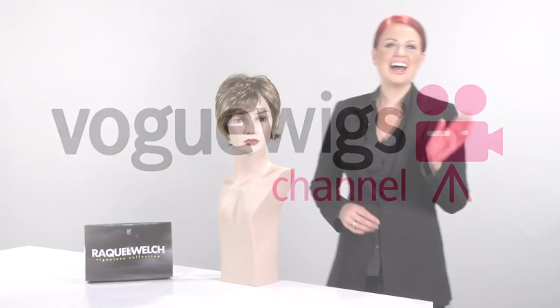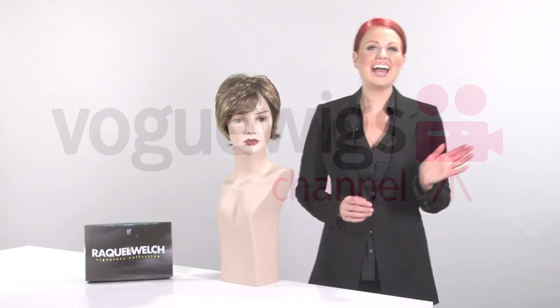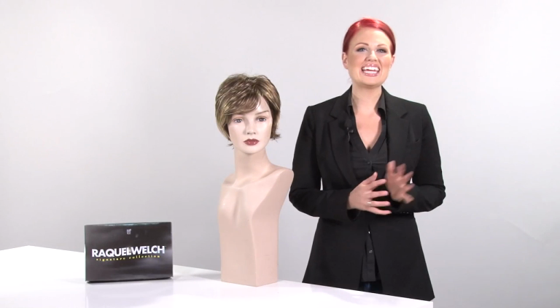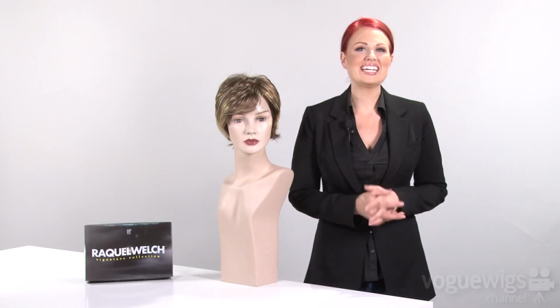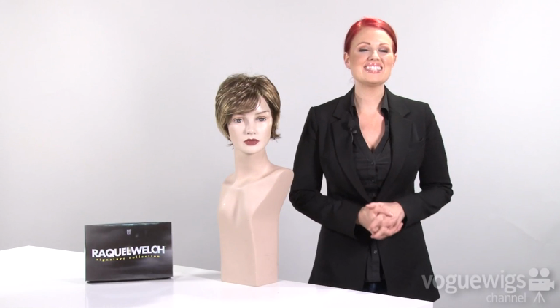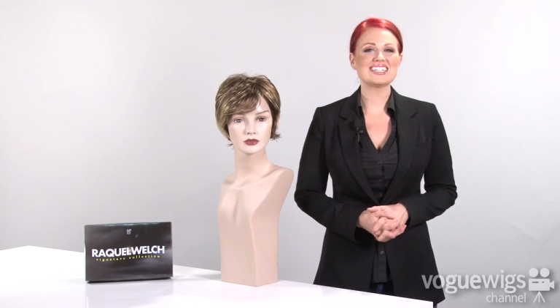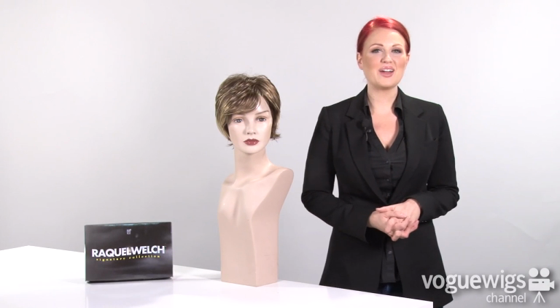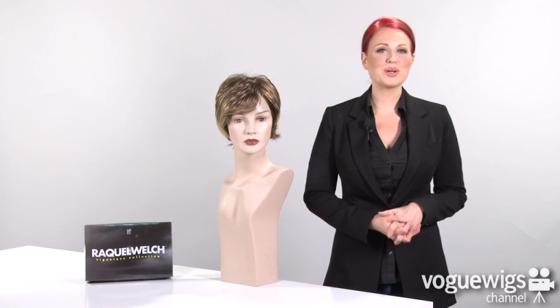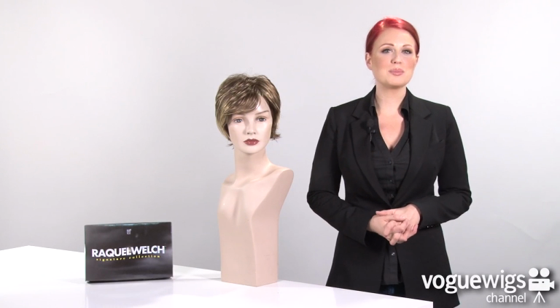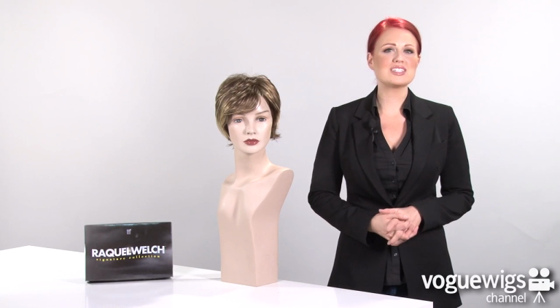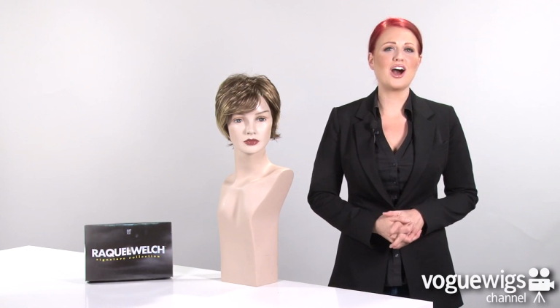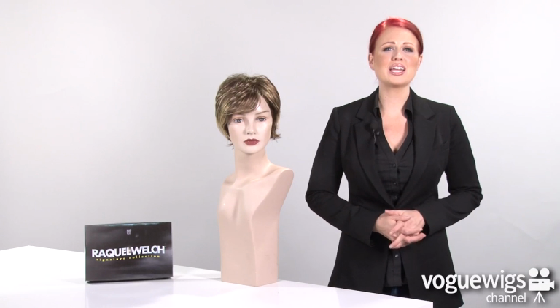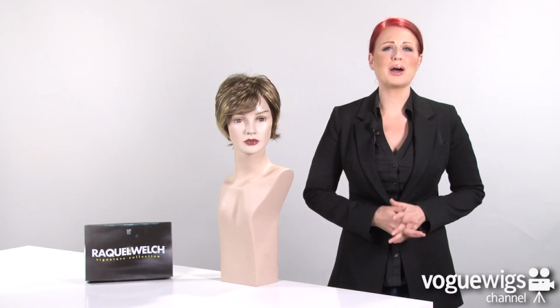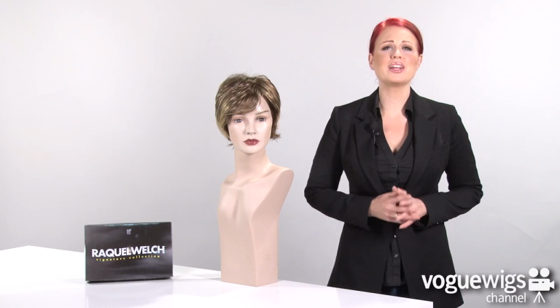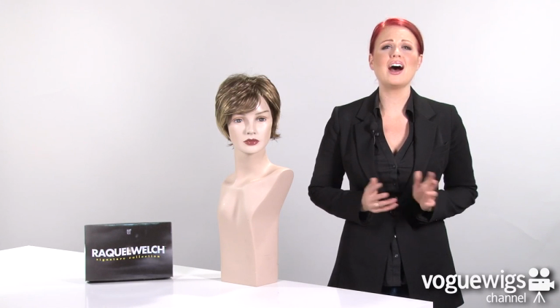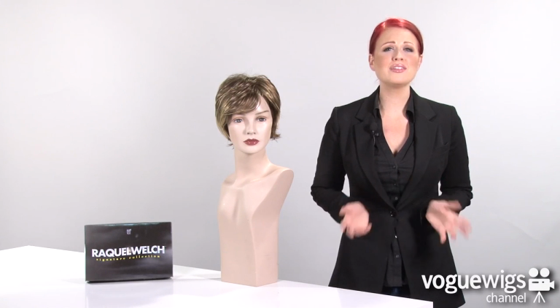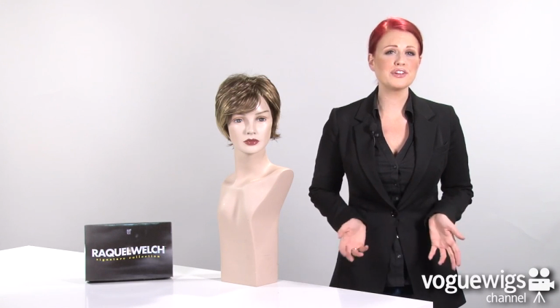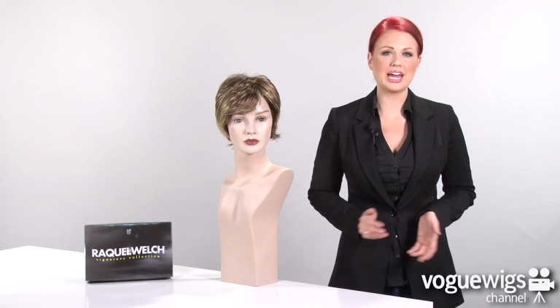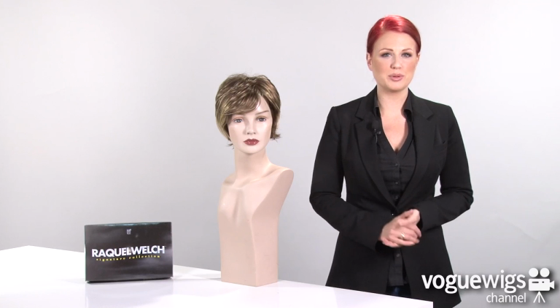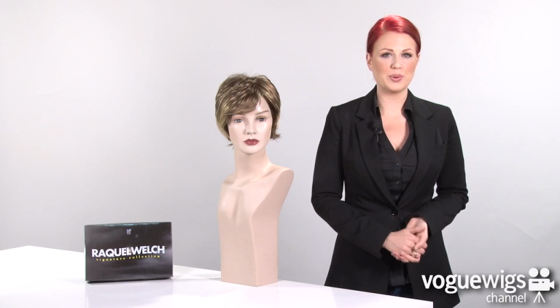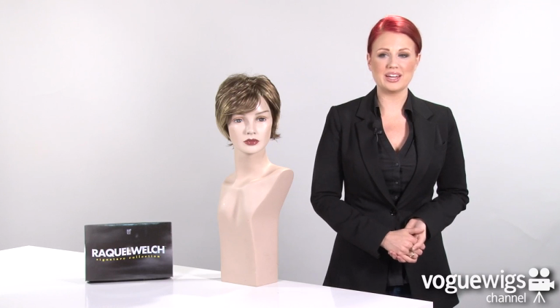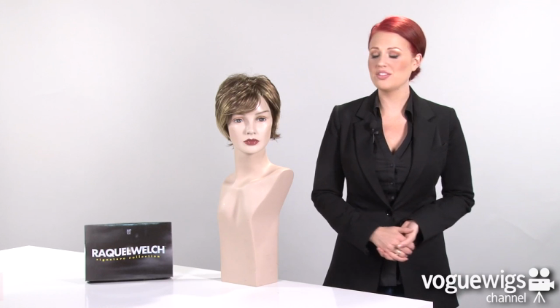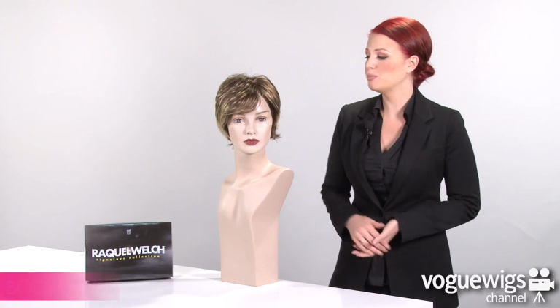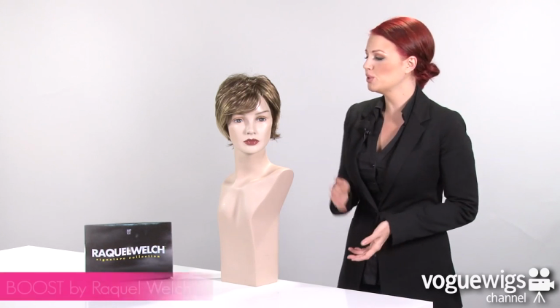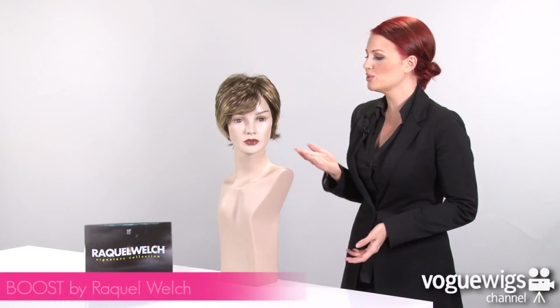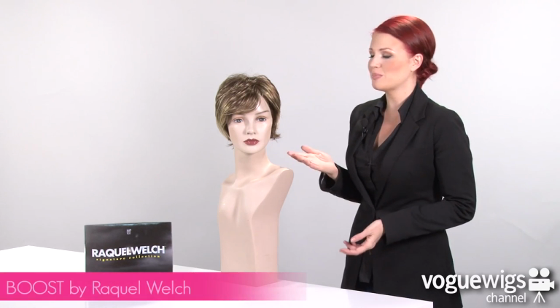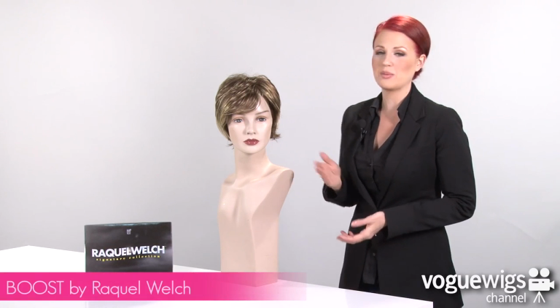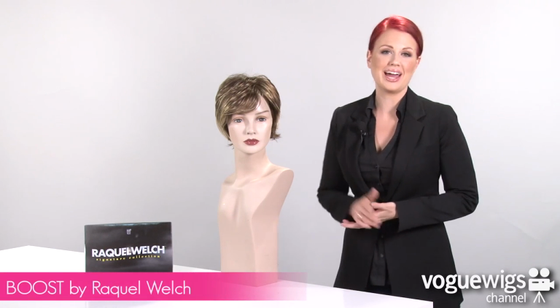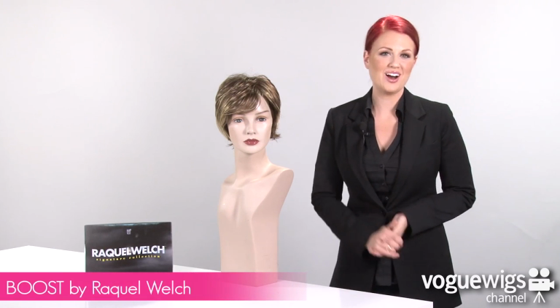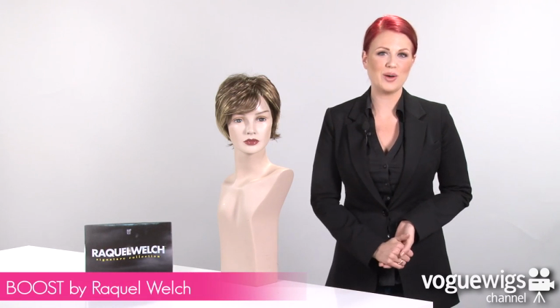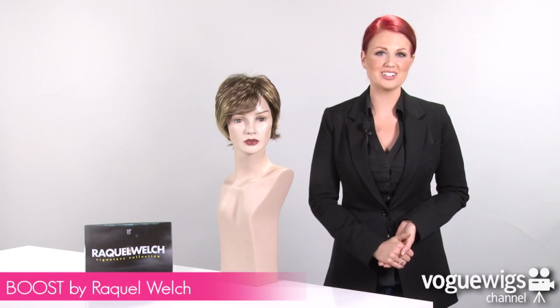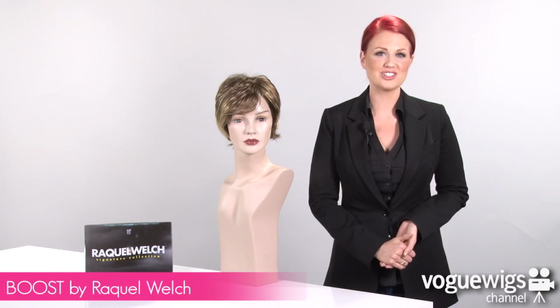Hi ladies, today we're going to be talking about an unforgettable wig, the Boost by Raquel Welch.